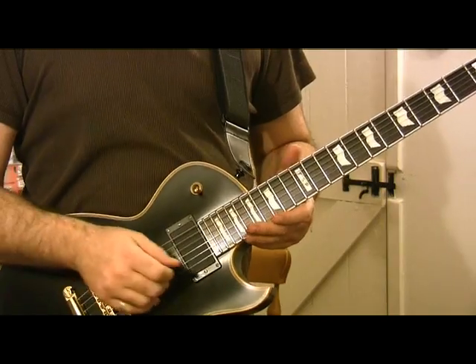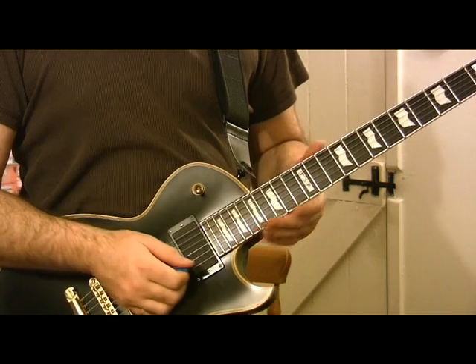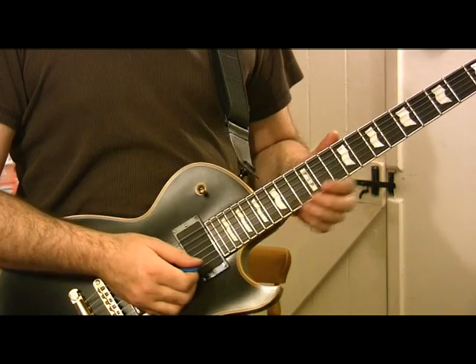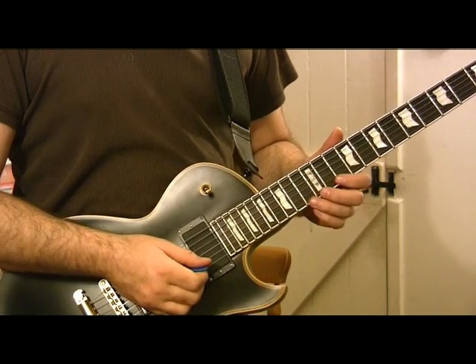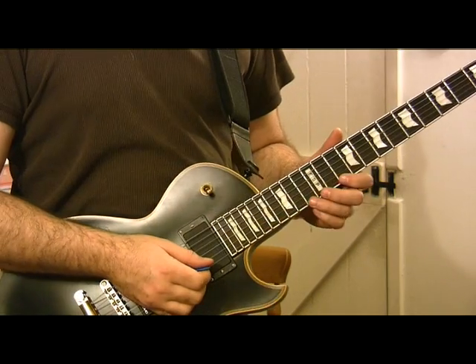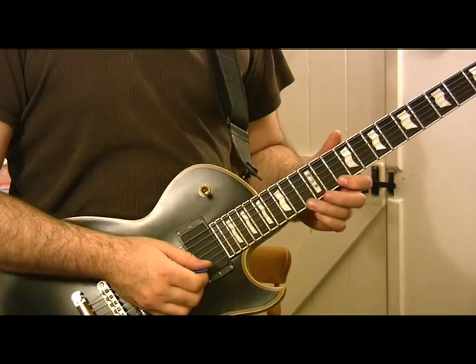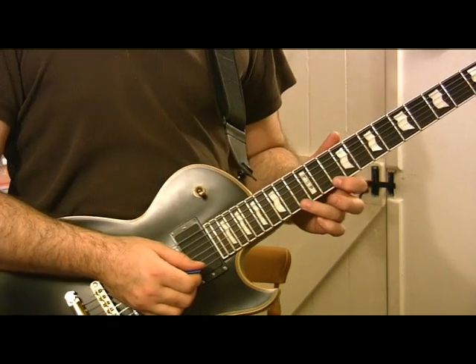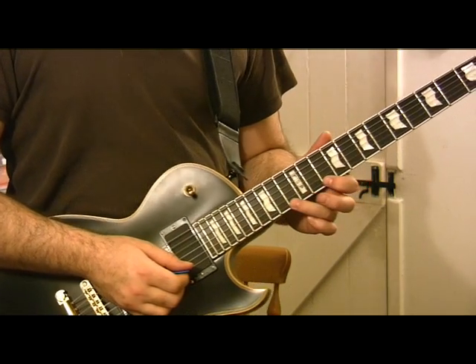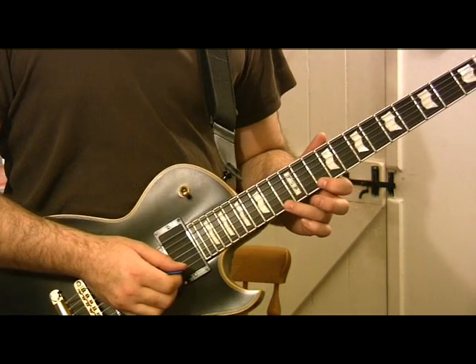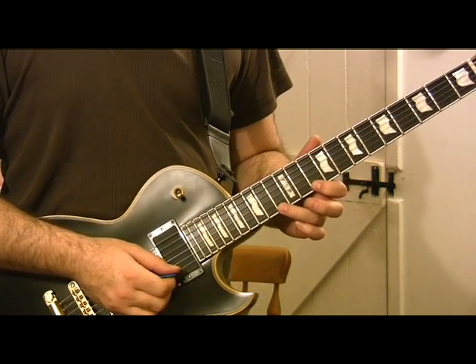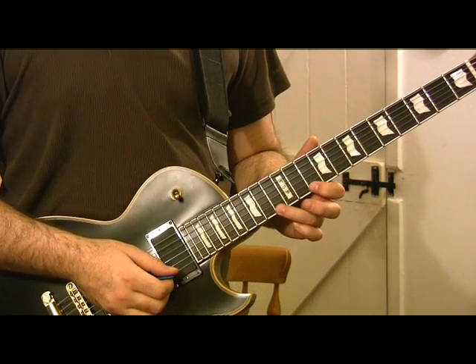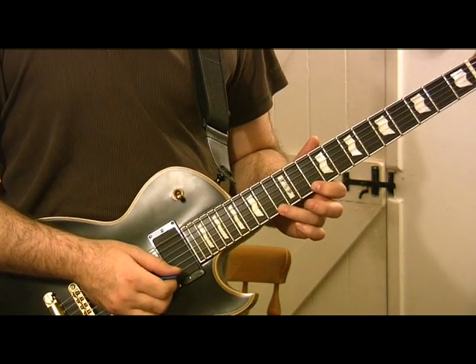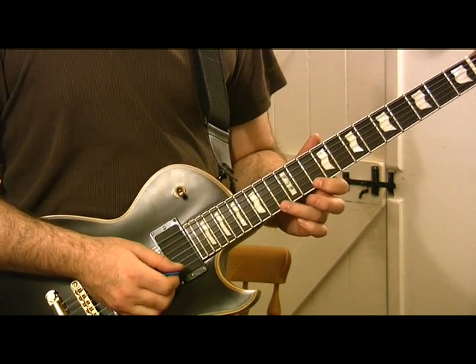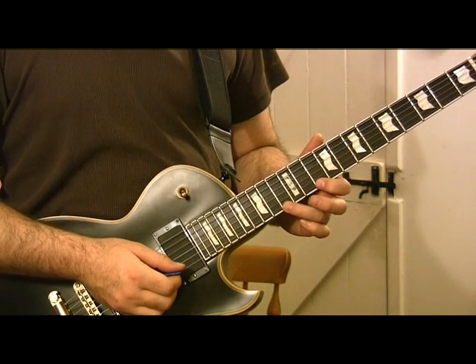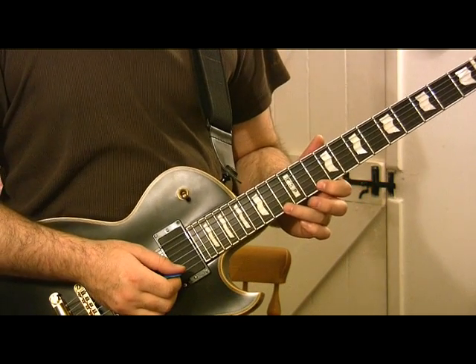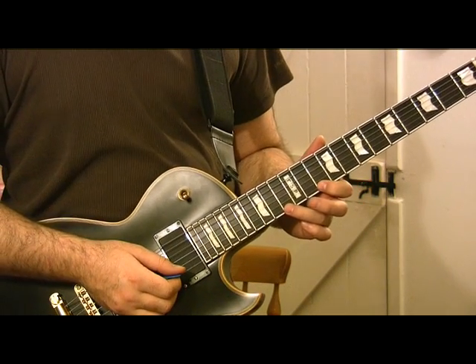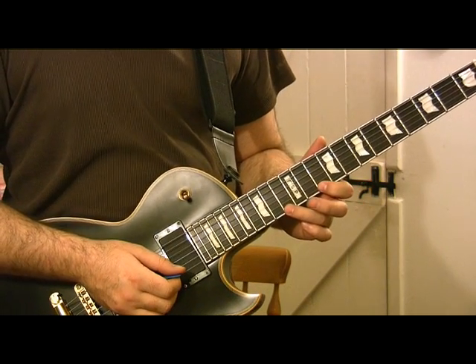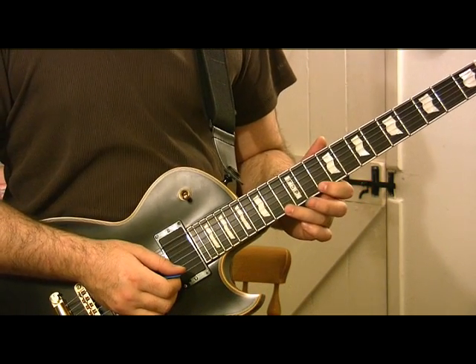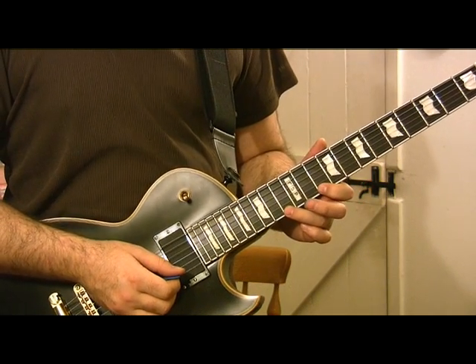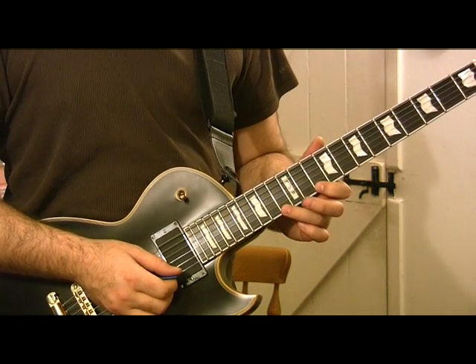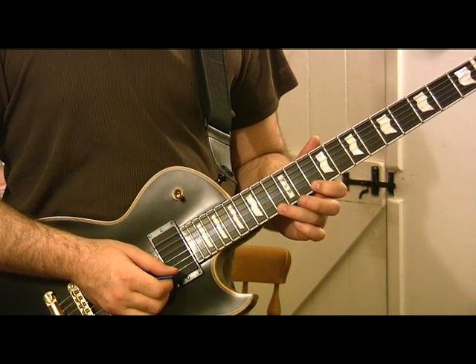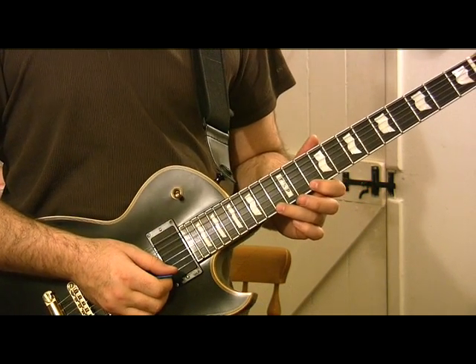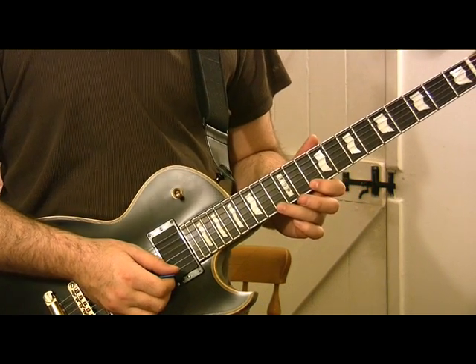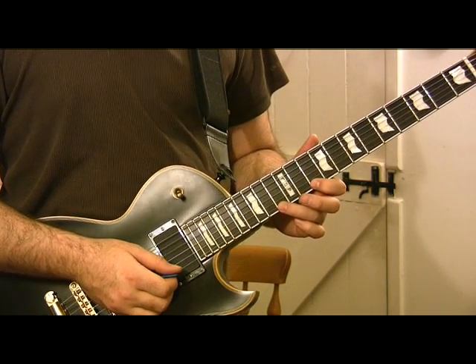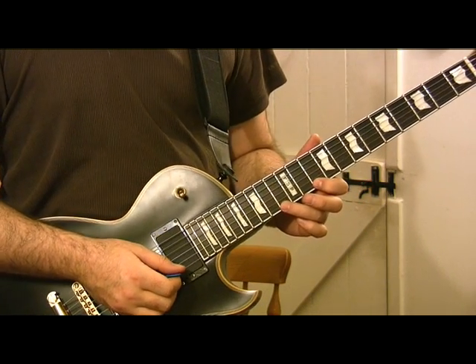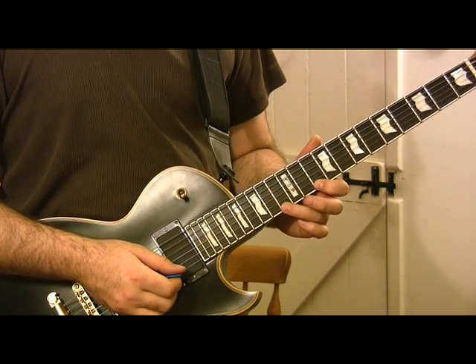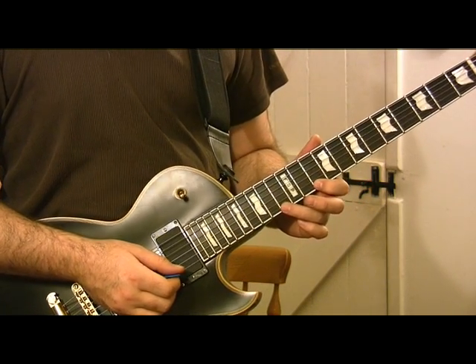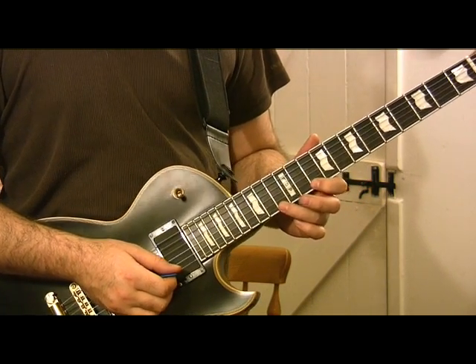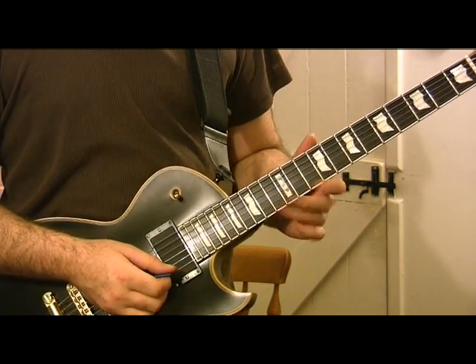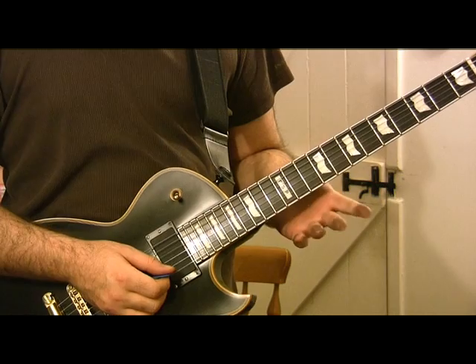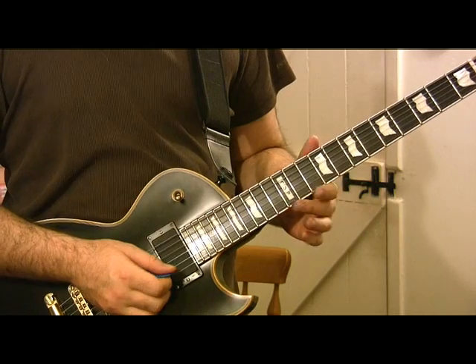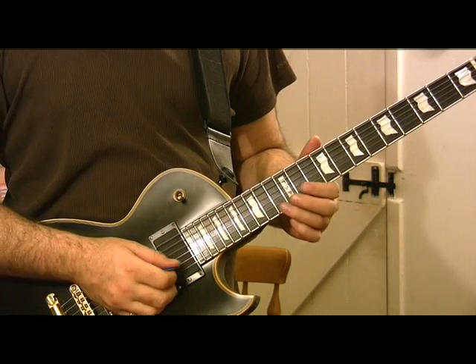This is all based around D pentatonic to begin with, and it breaks off into D Aeolian, or natural minor.